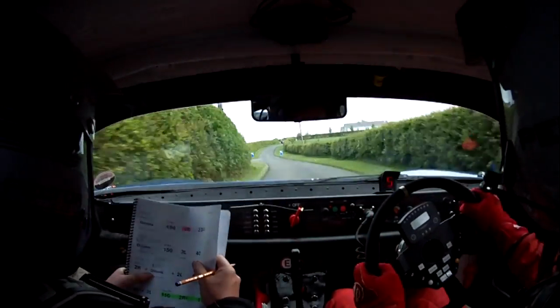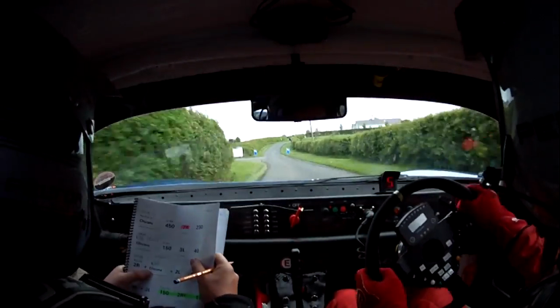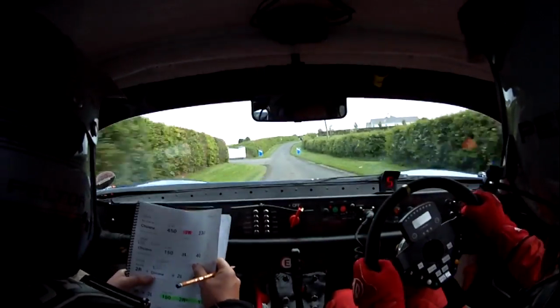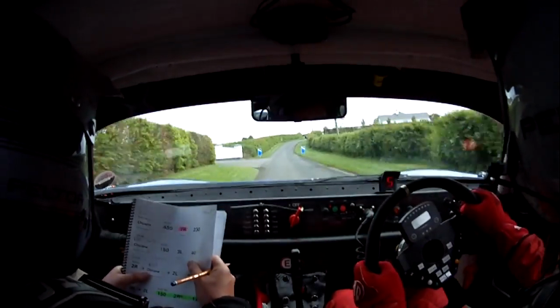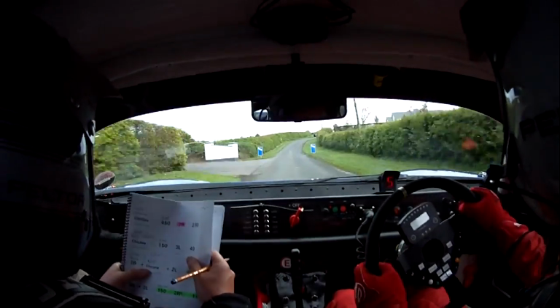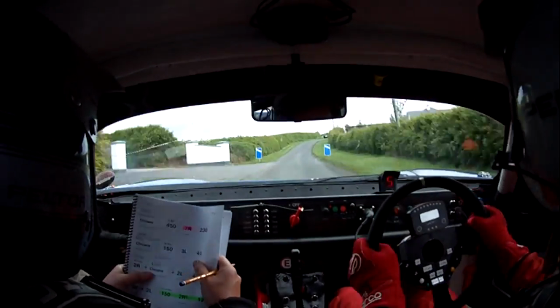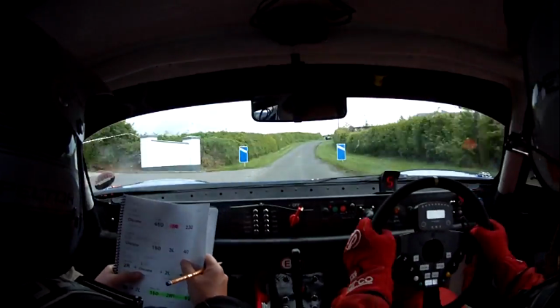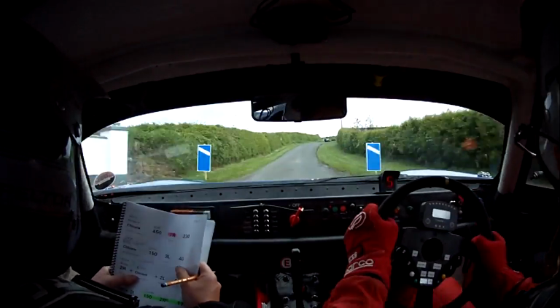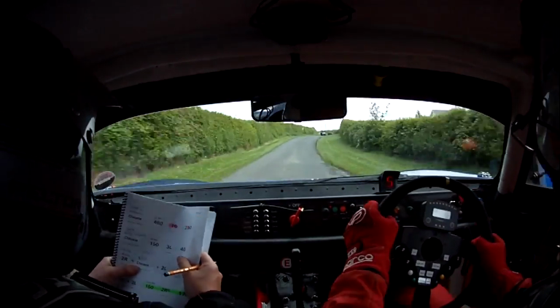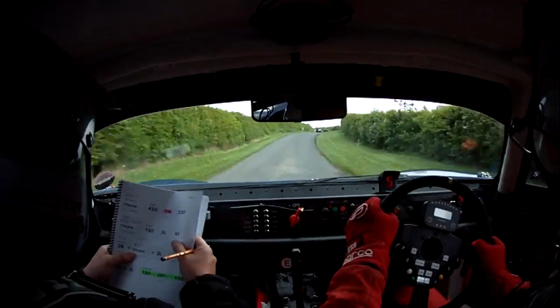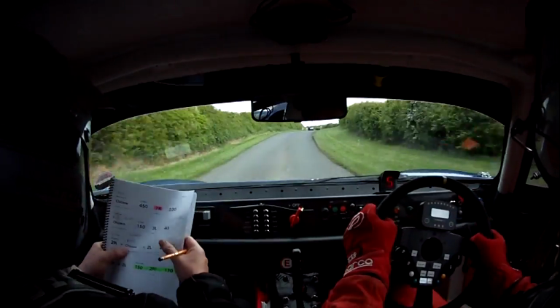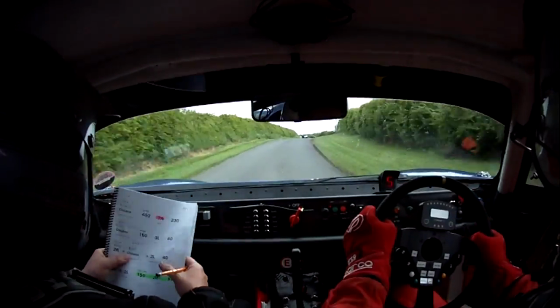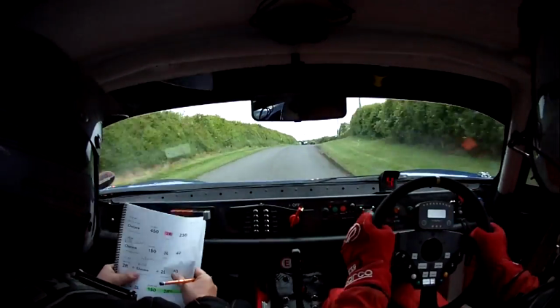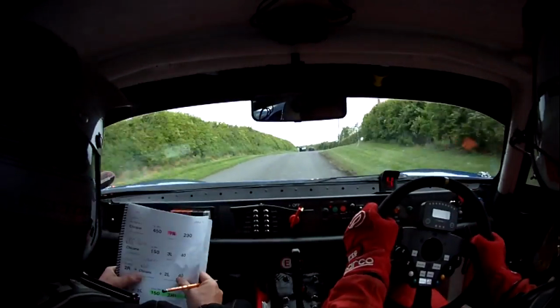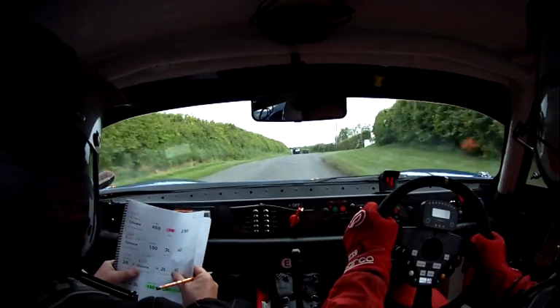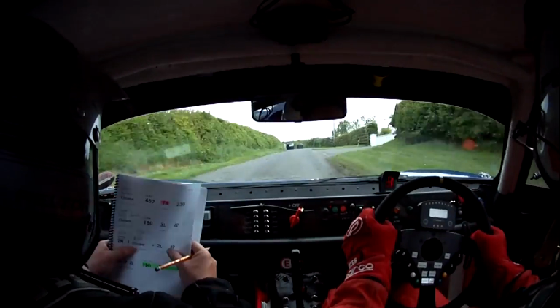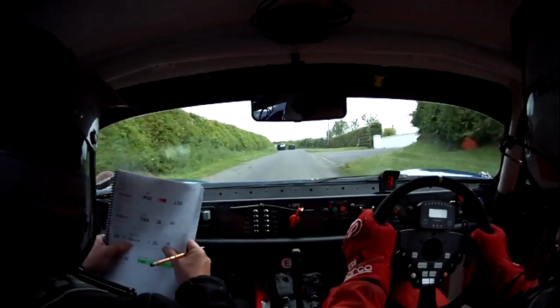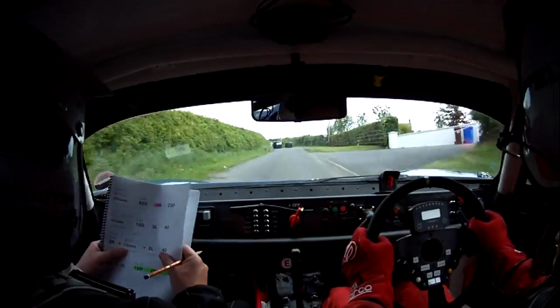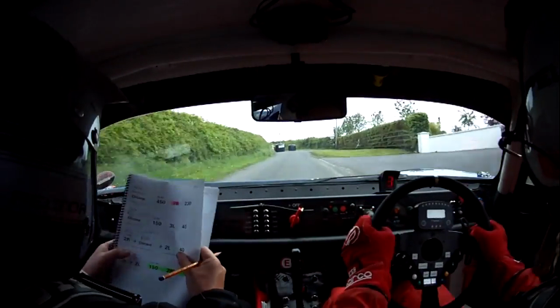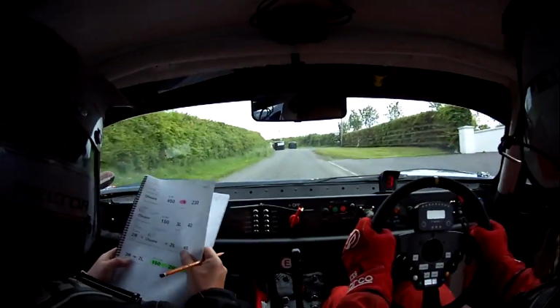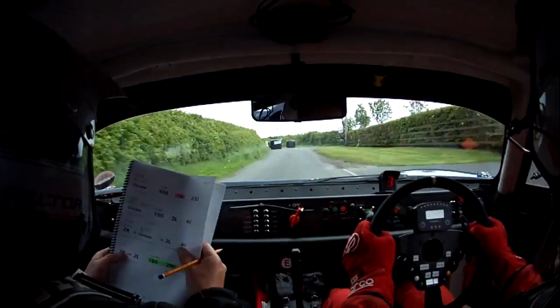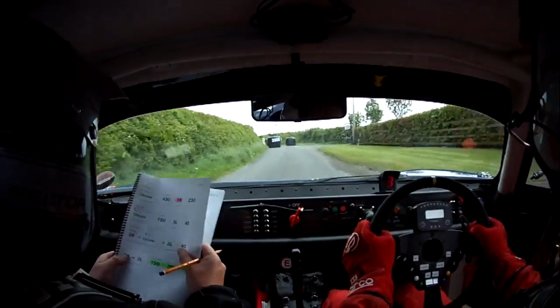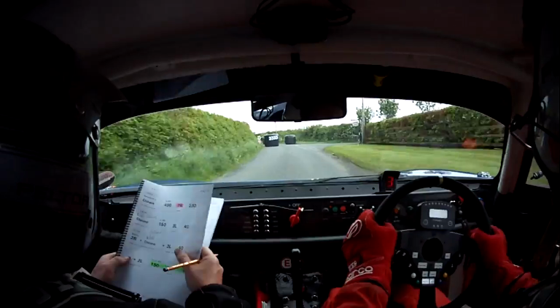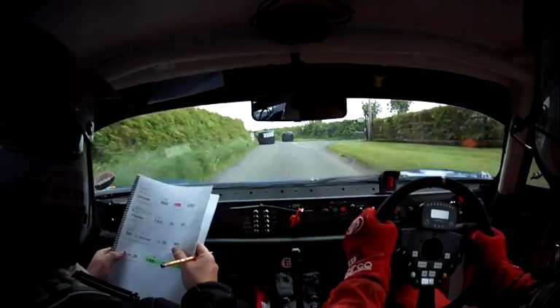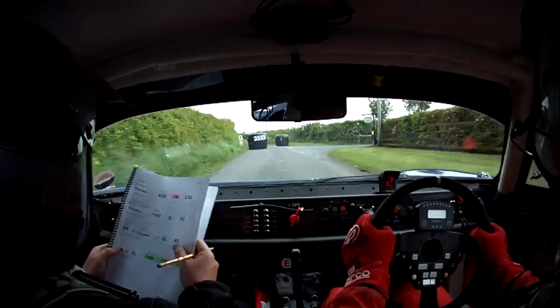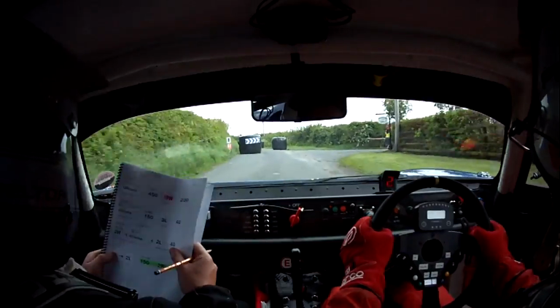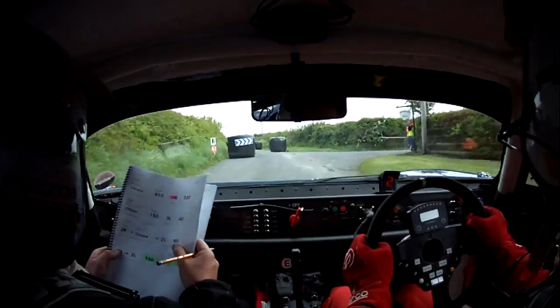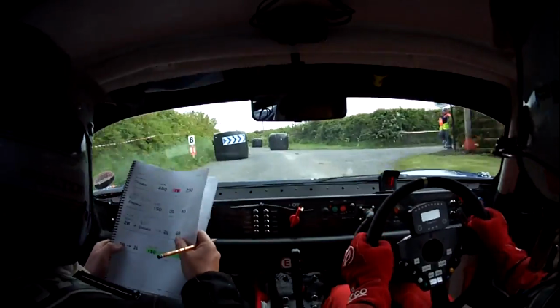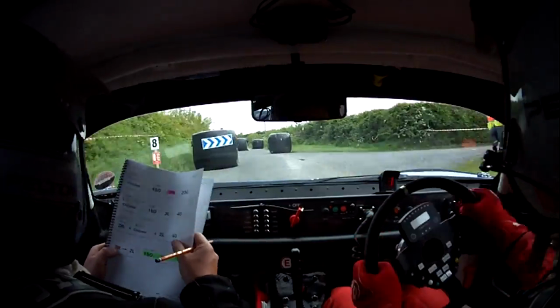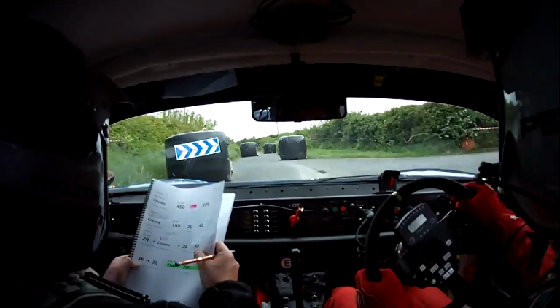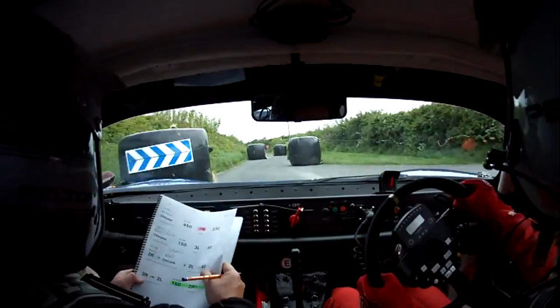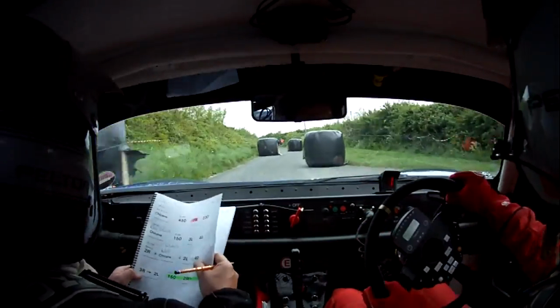2 right, slowing. Chicane, right hand side entry. 4 bailes, and 2 left, 40.